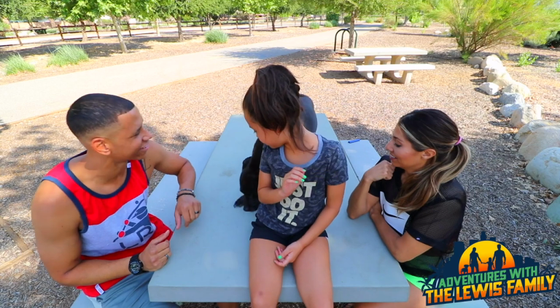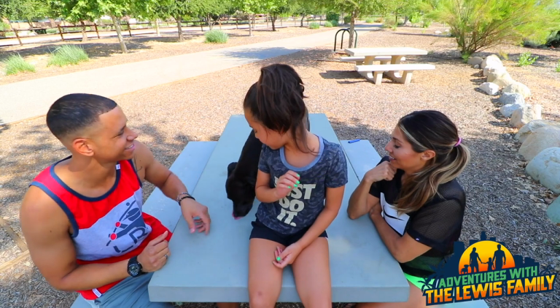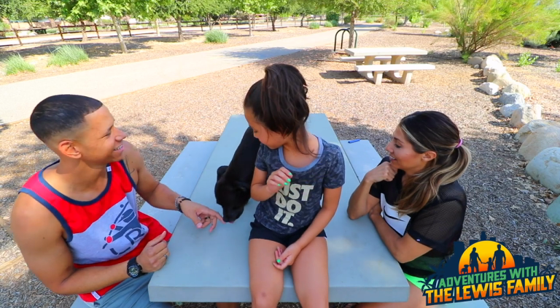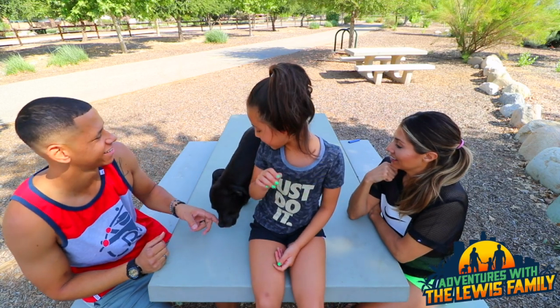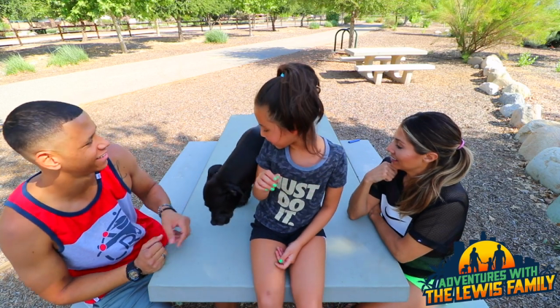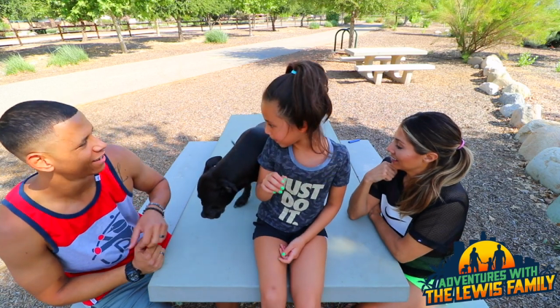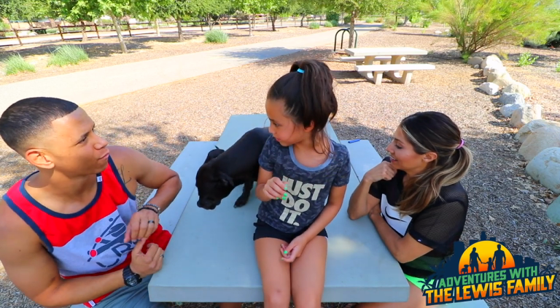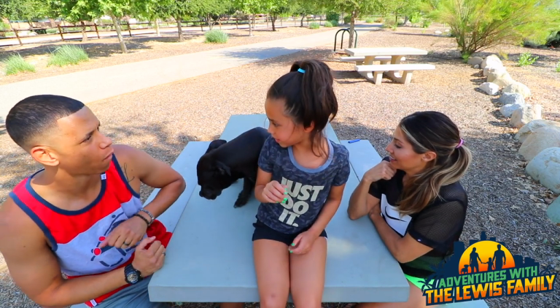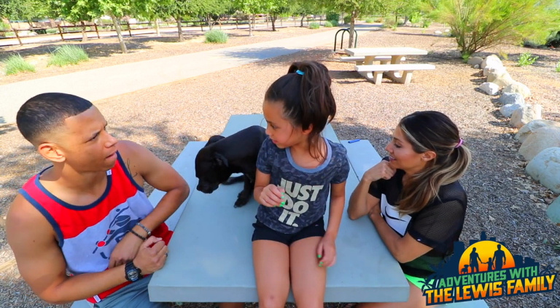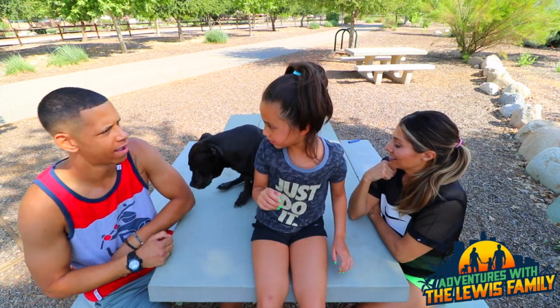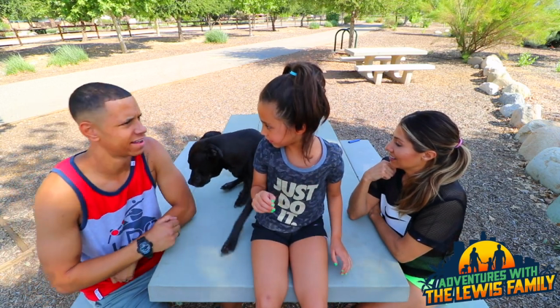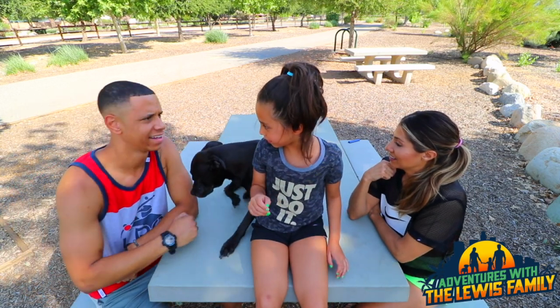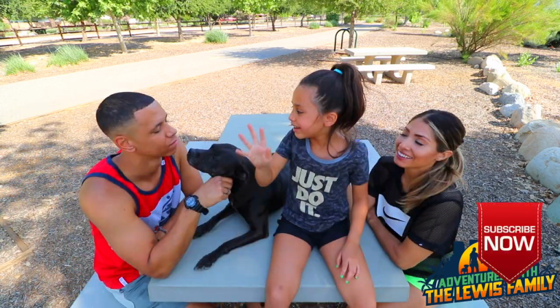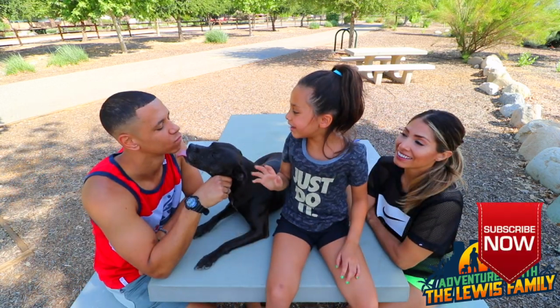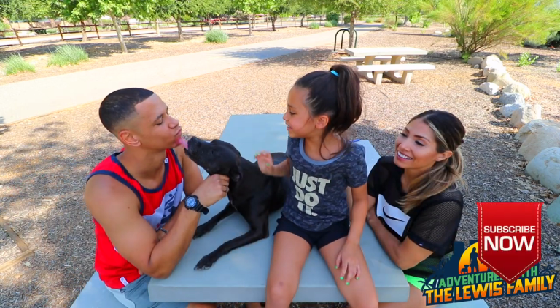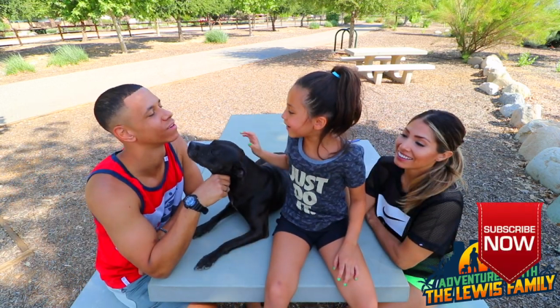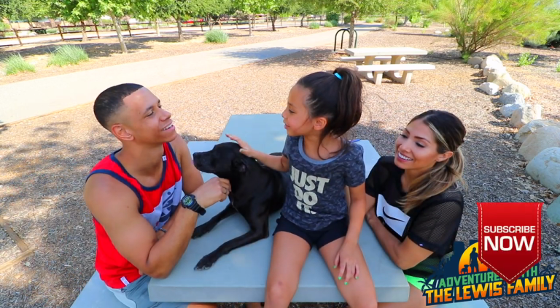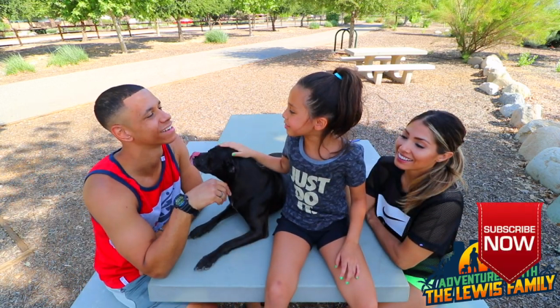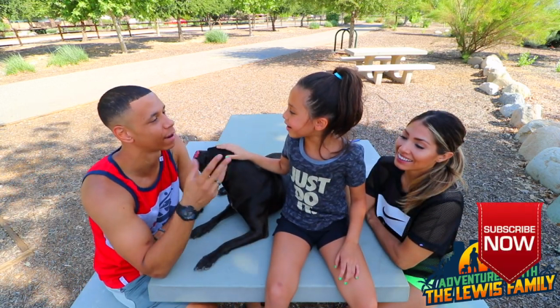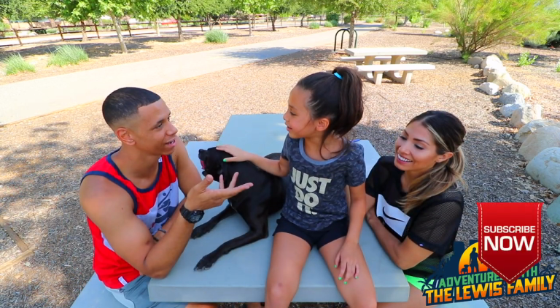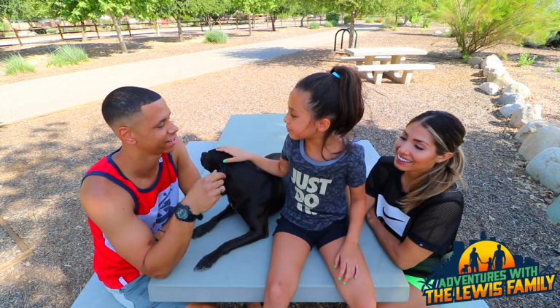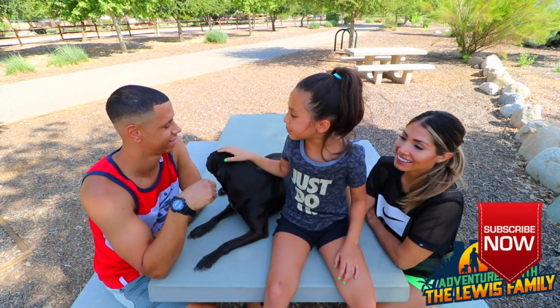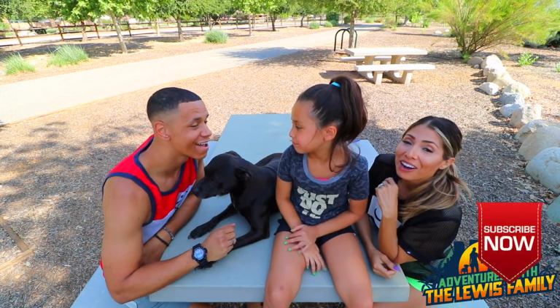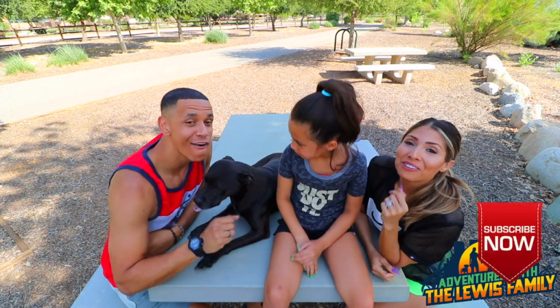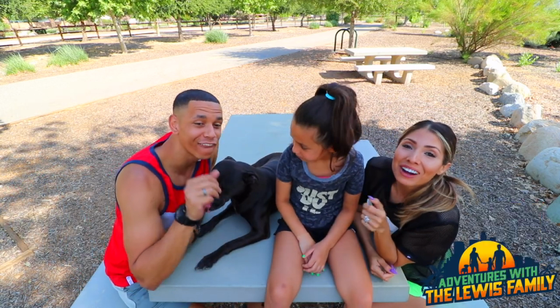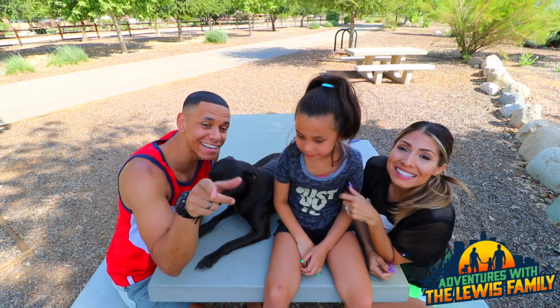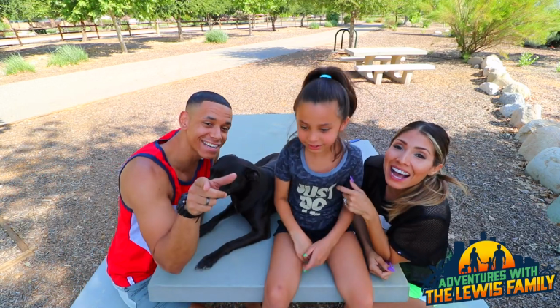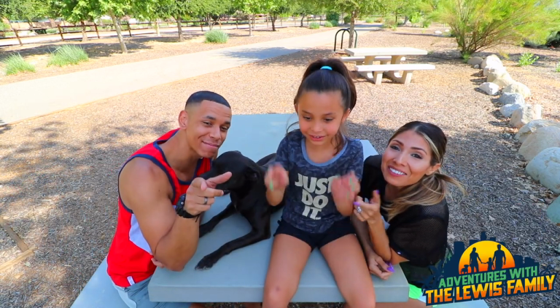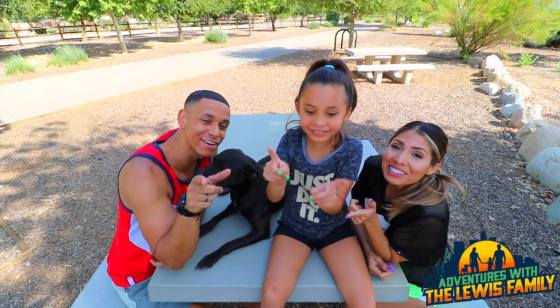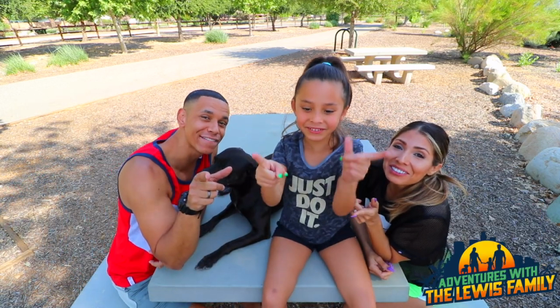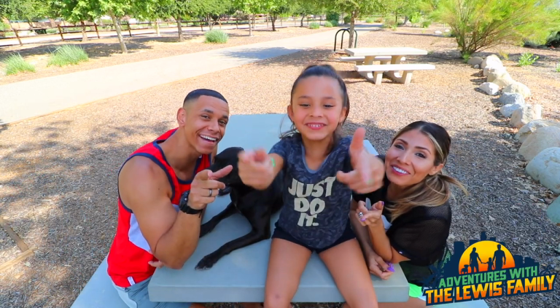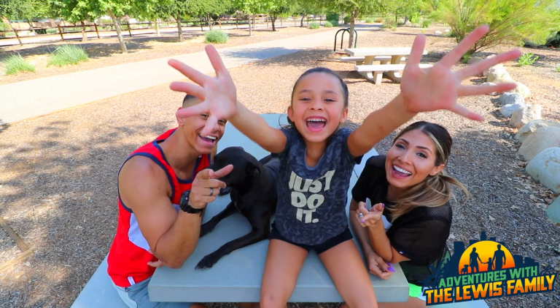Whoa, whoa, whoa! Sit, sit, sit. Dad, we're gonna start. Don't play. What's up, little fans?